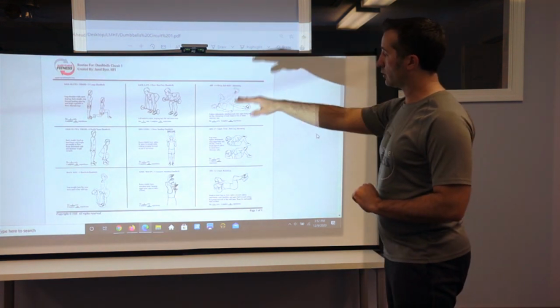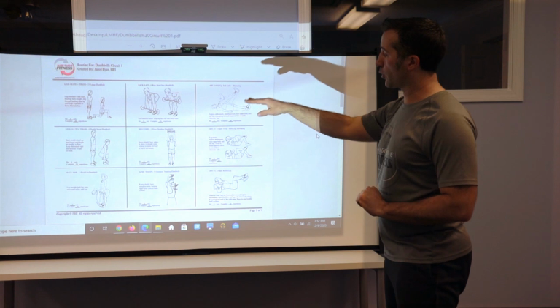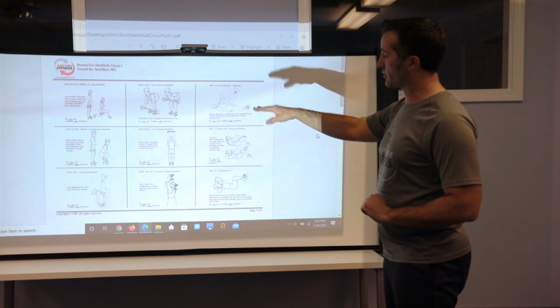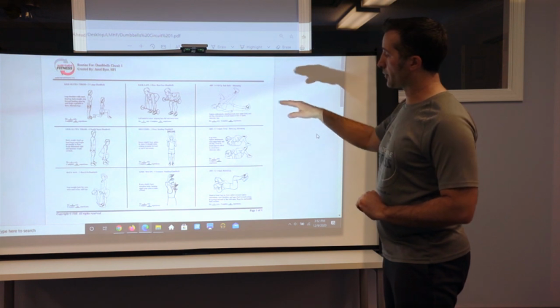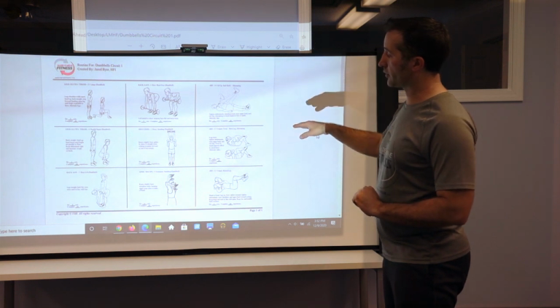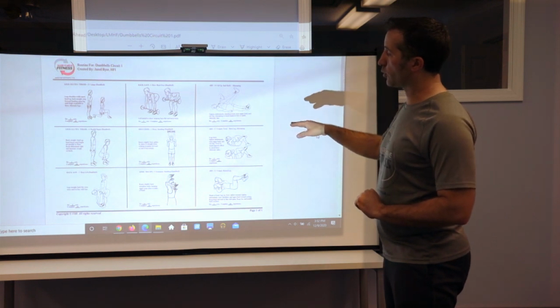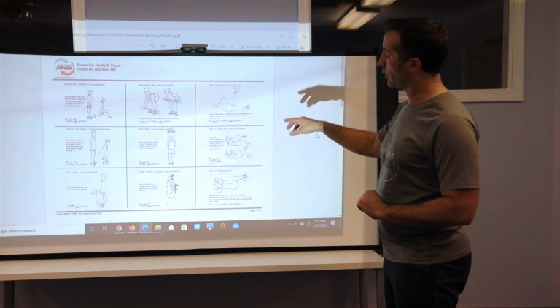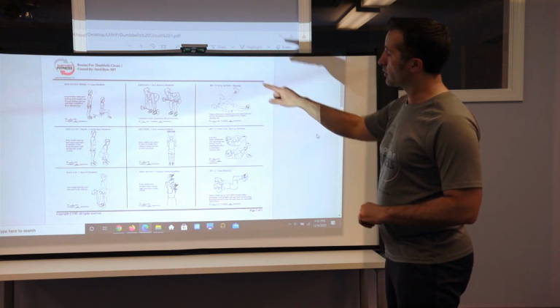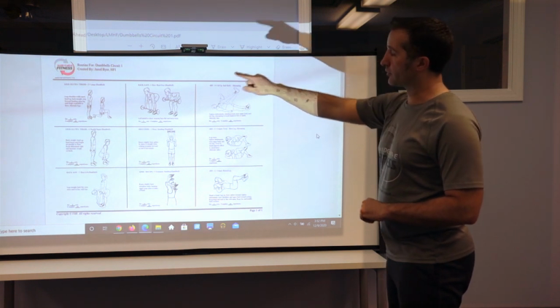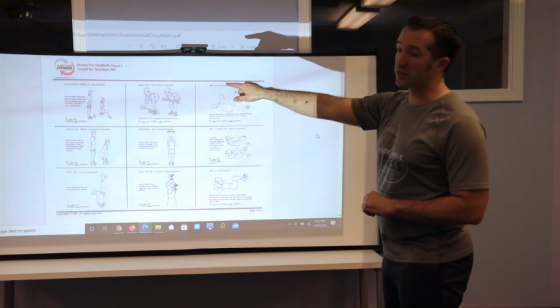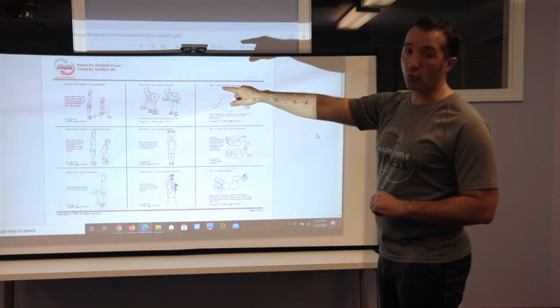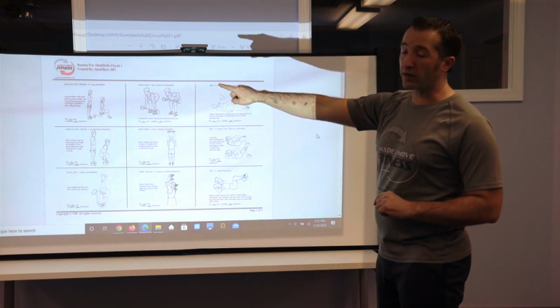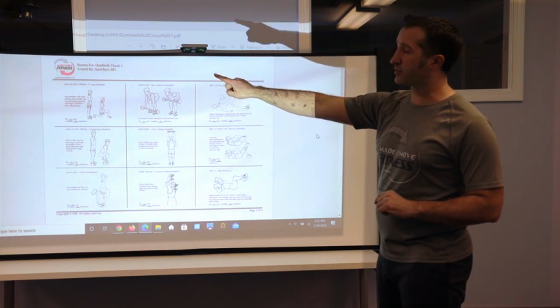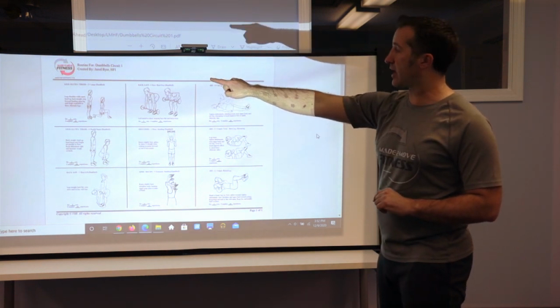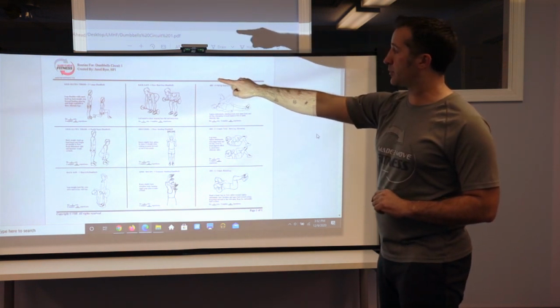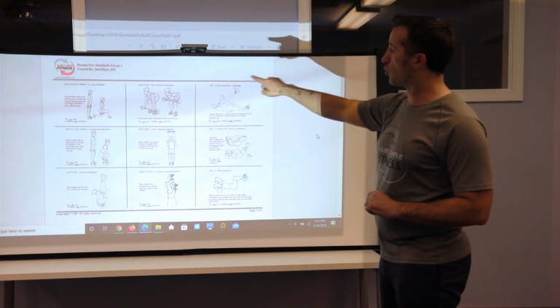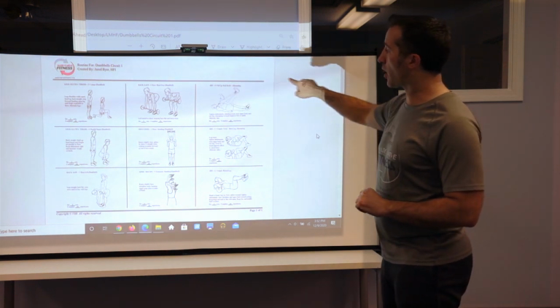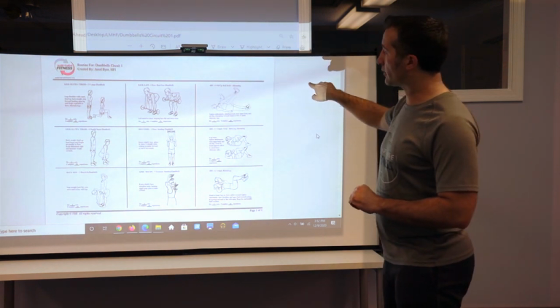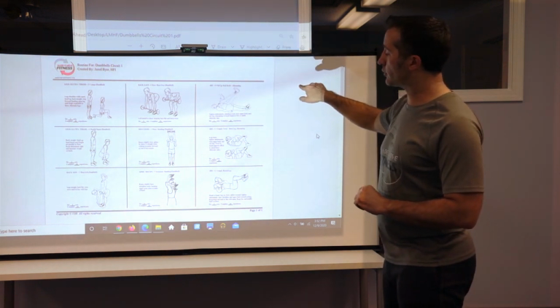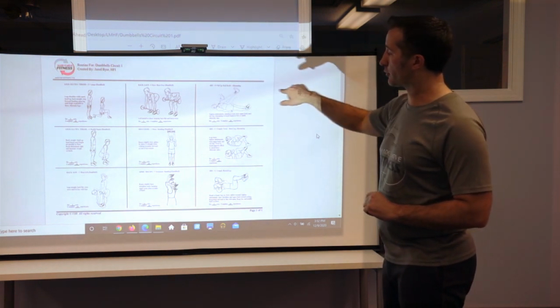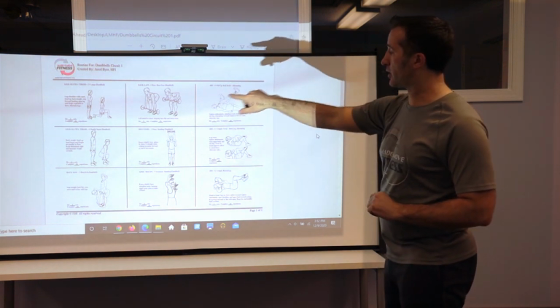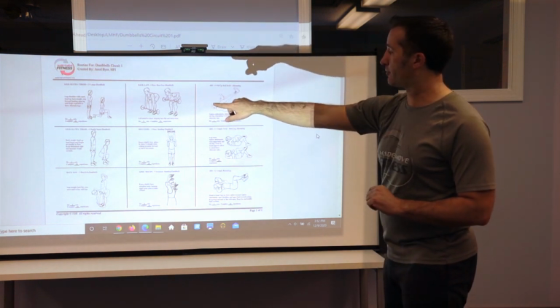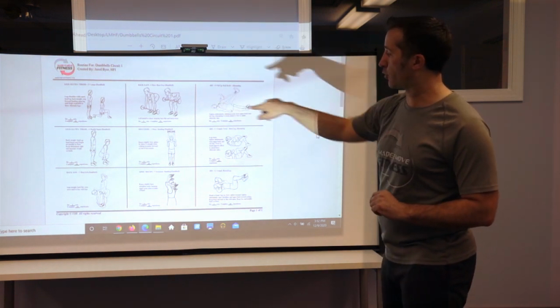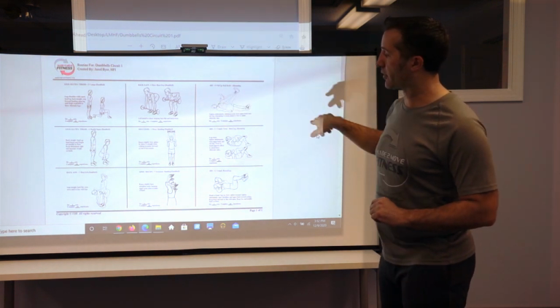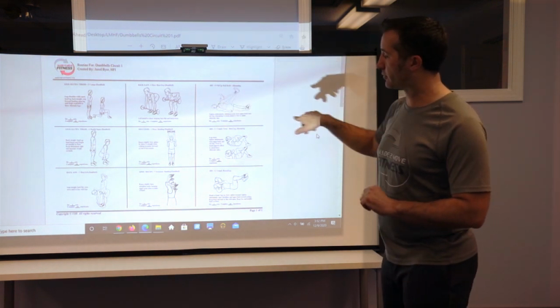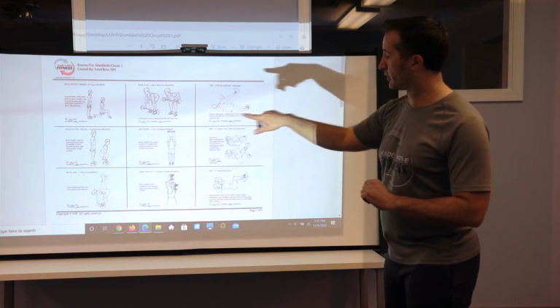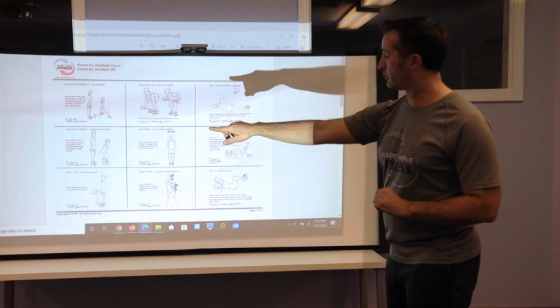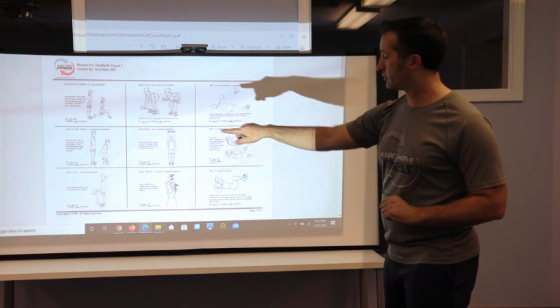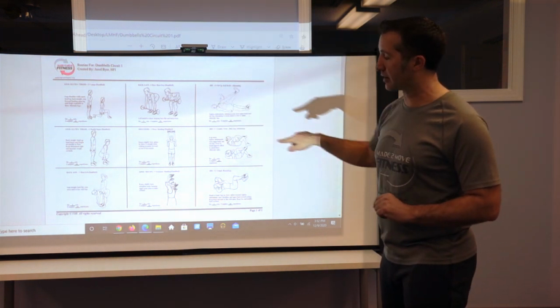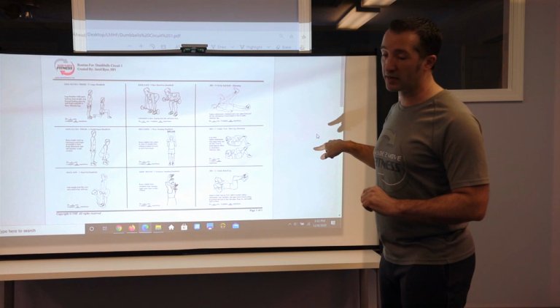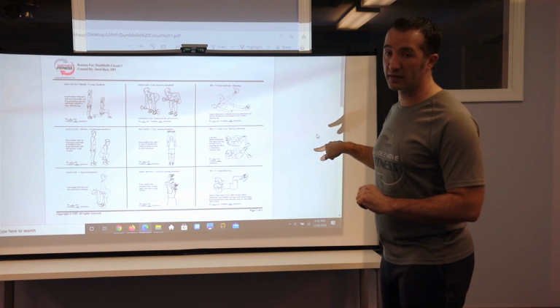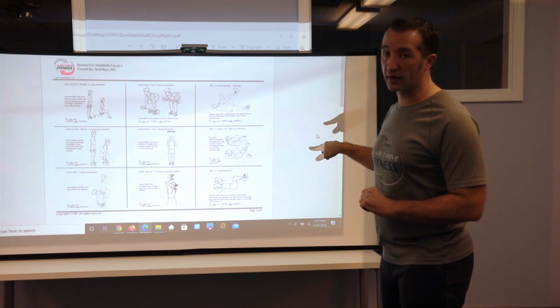You're going to go from left to right — lower body to upper body to core. If you did one set it would be exercises one through nine sequentially.